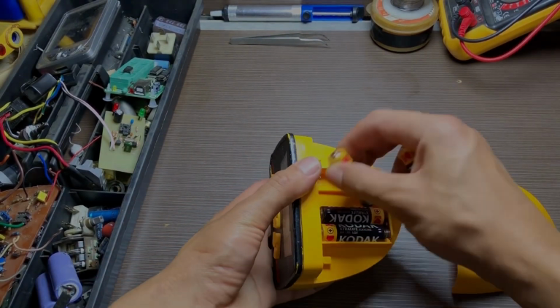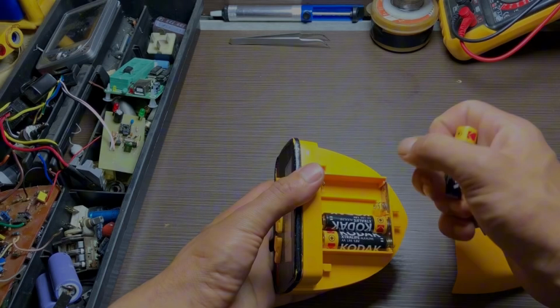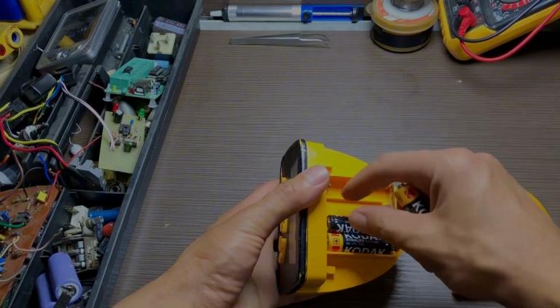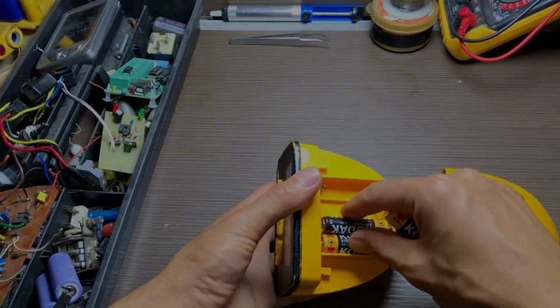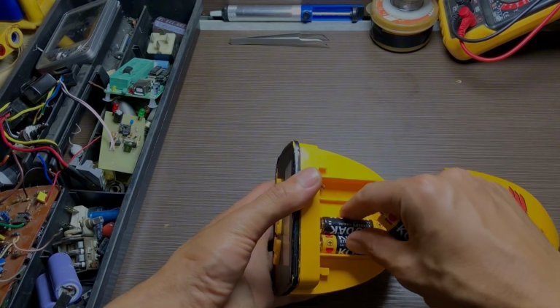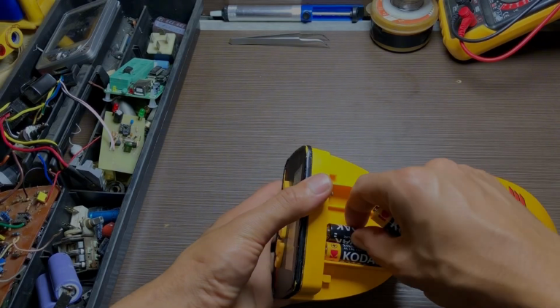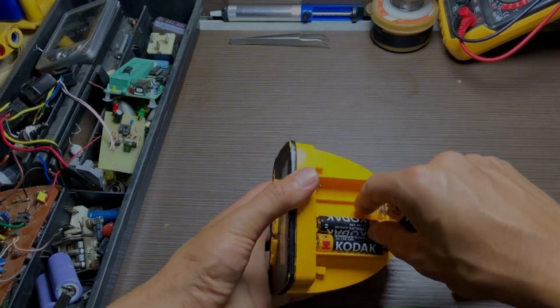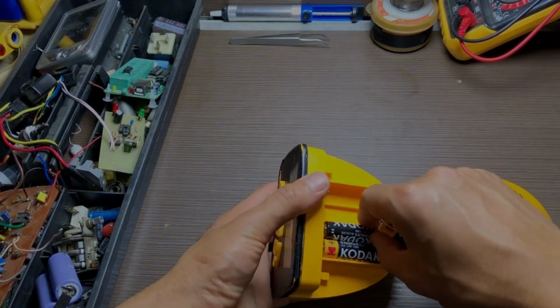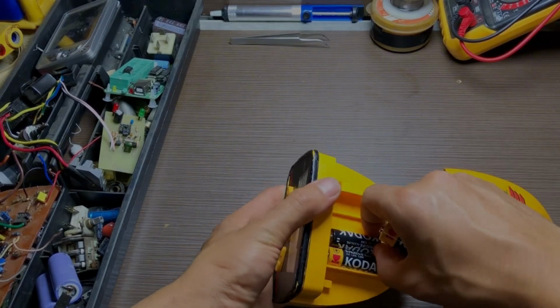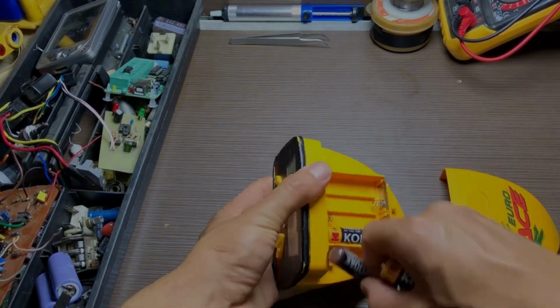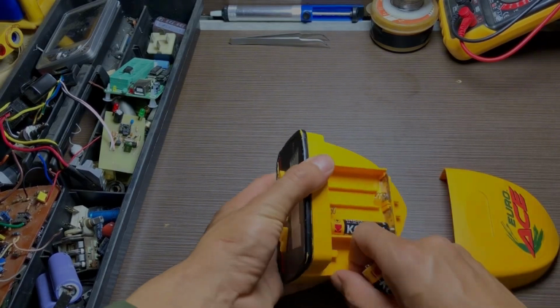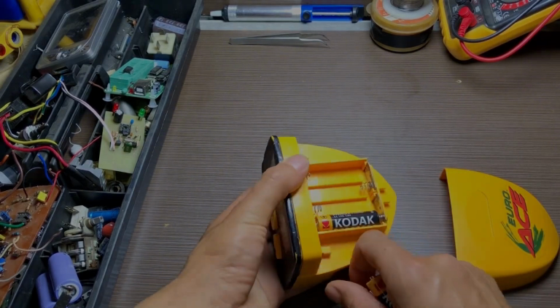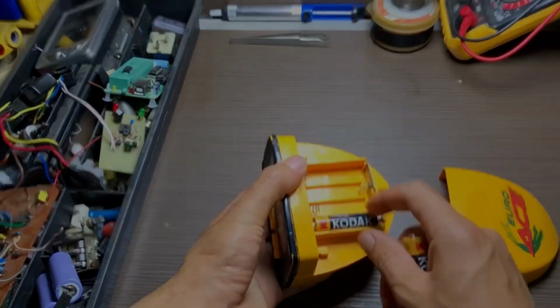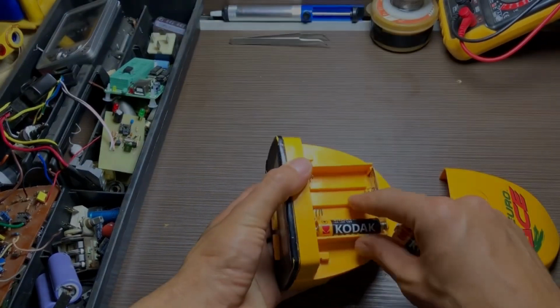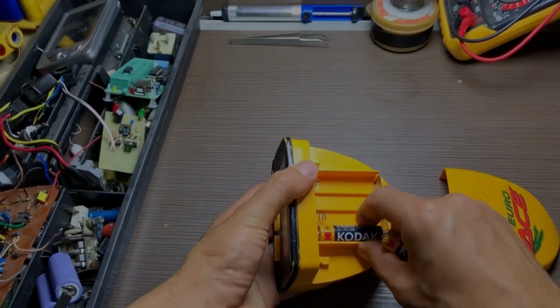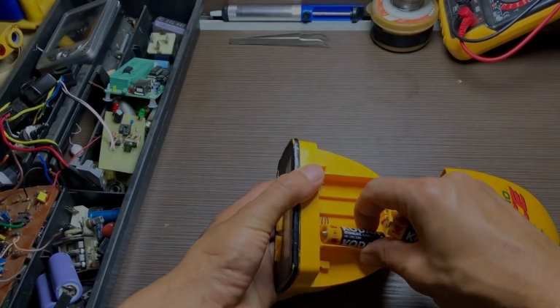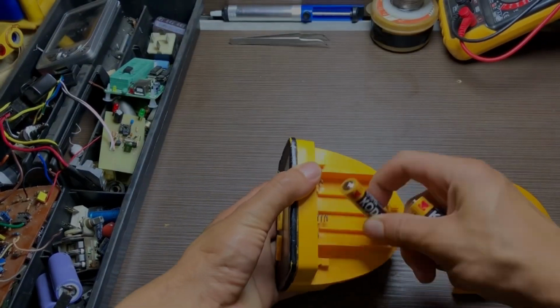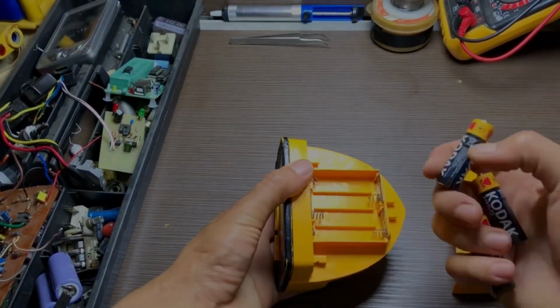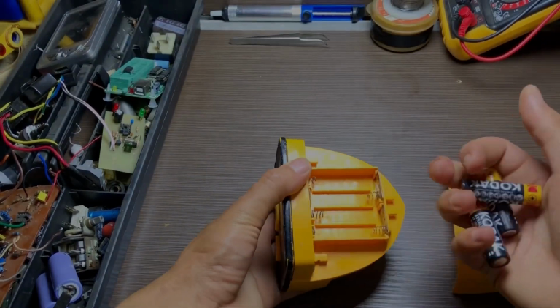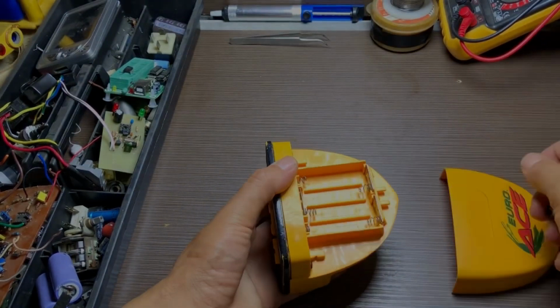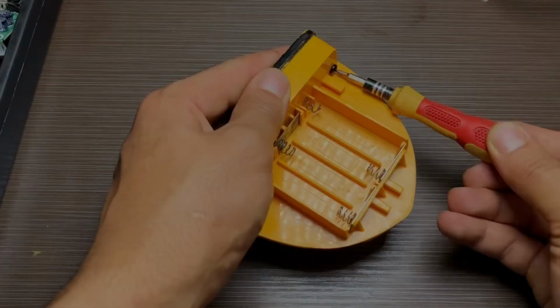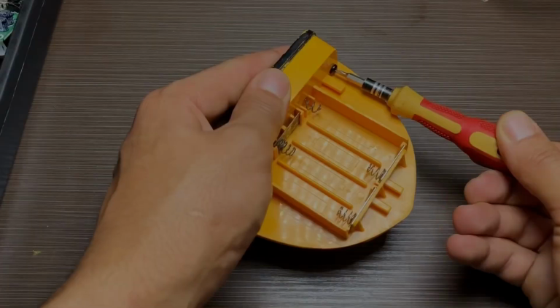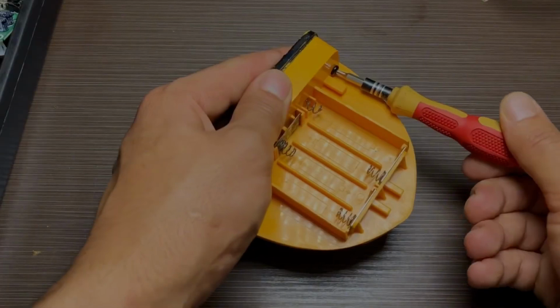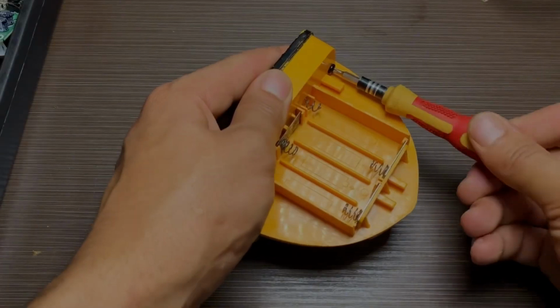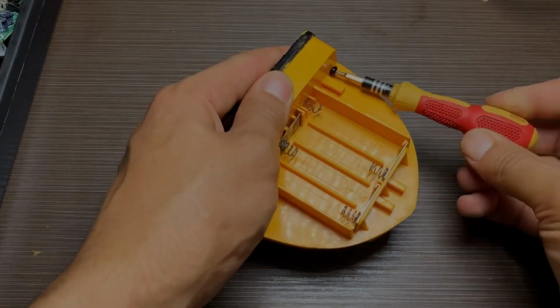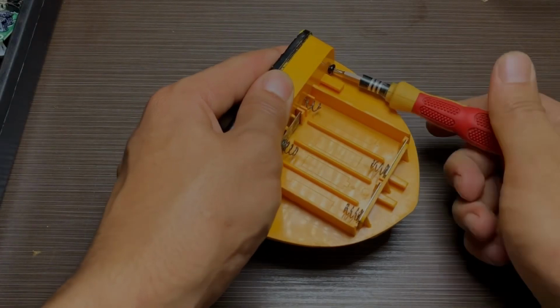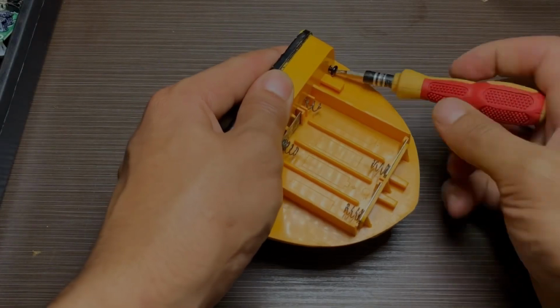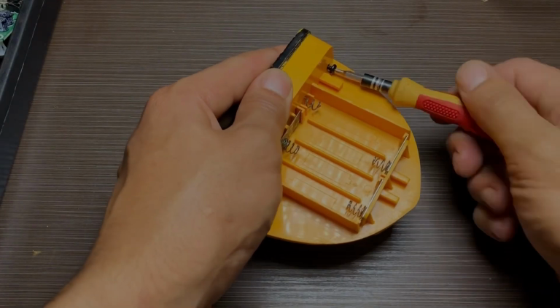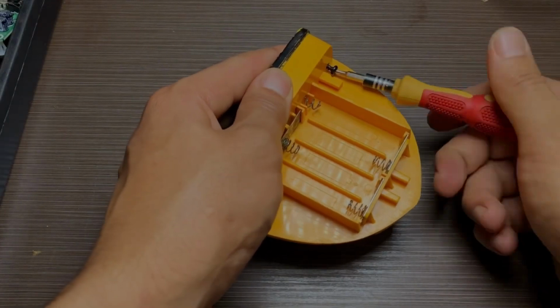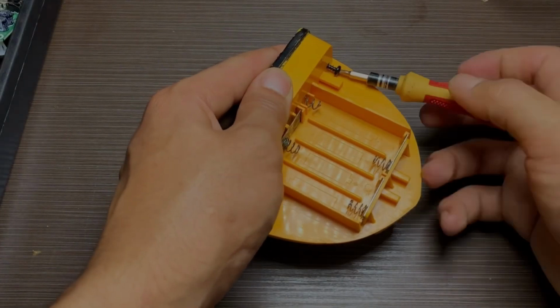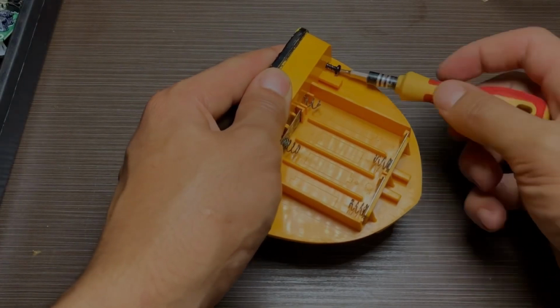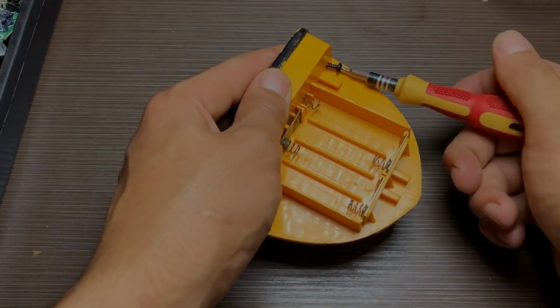It's best to use an original IC, and in my case, I will extract it from another faulty device.